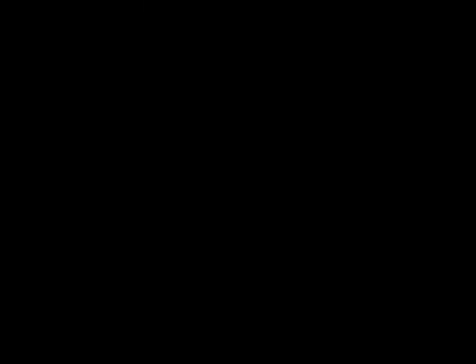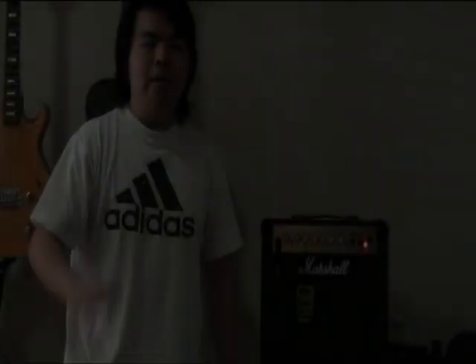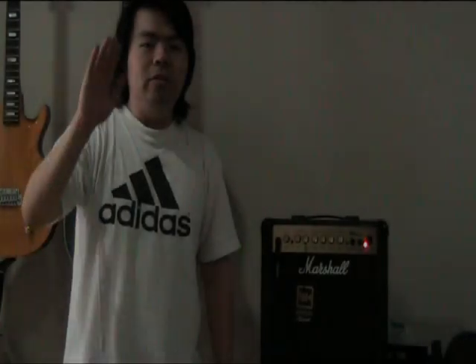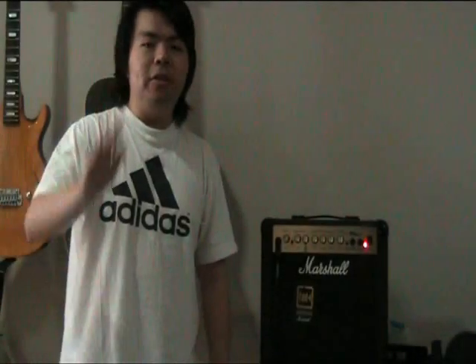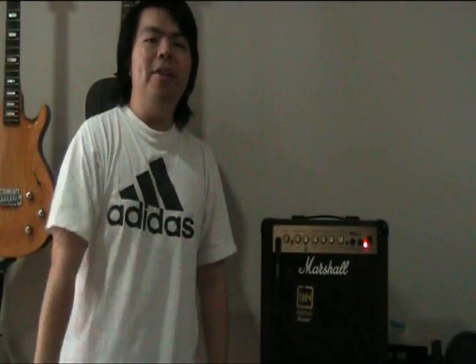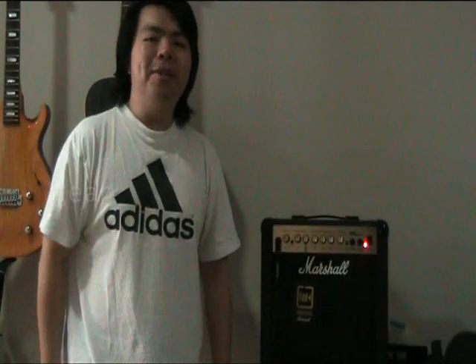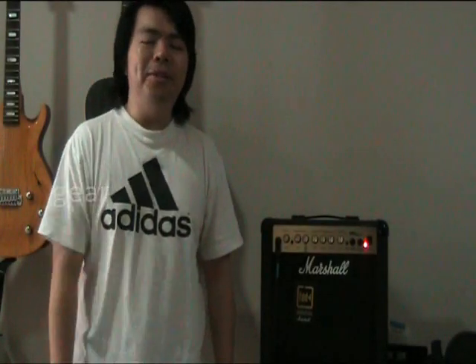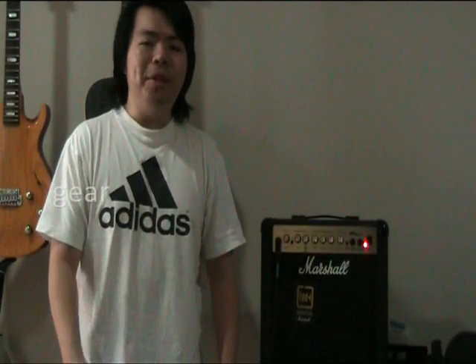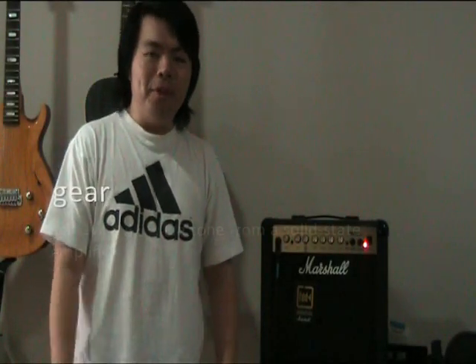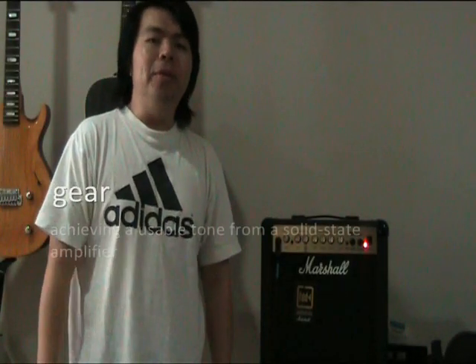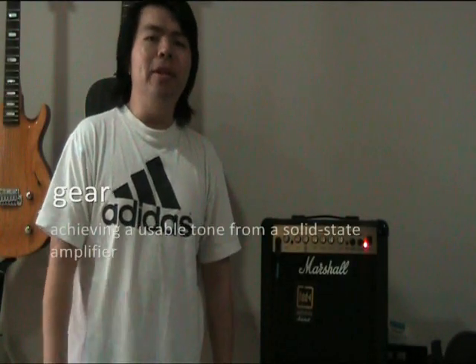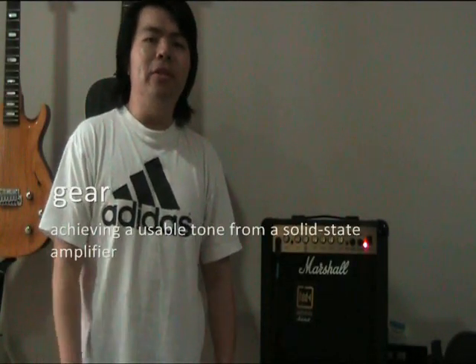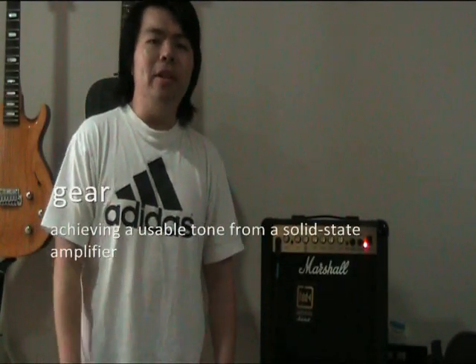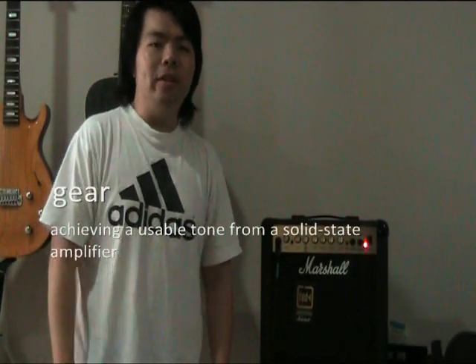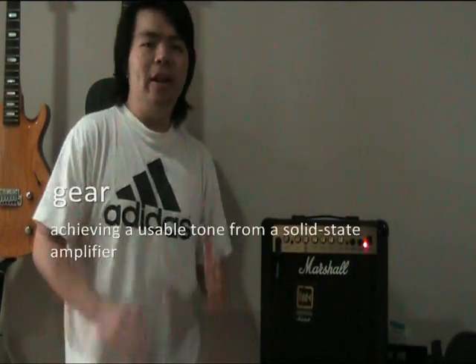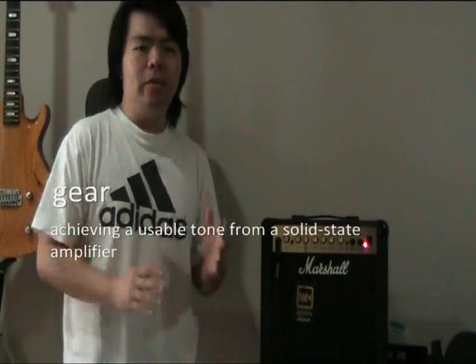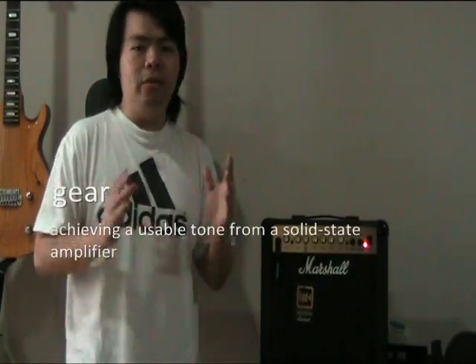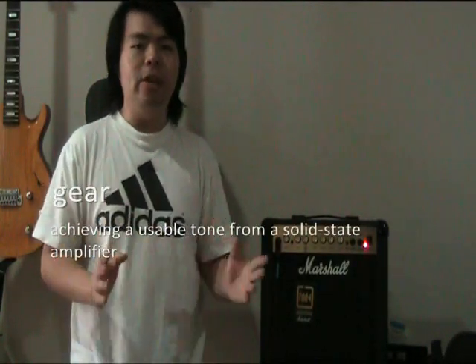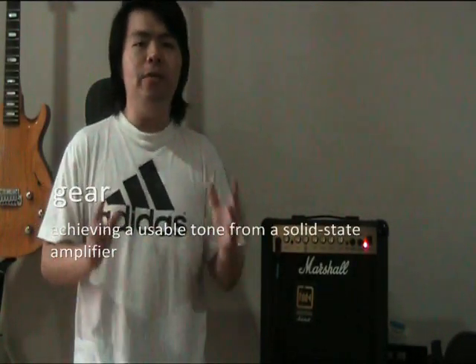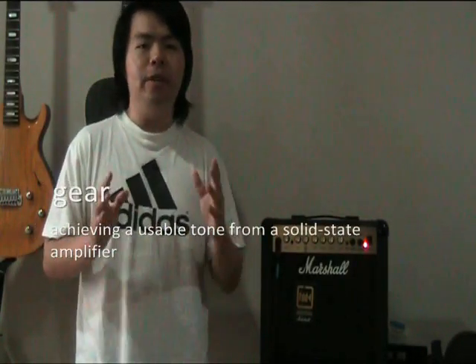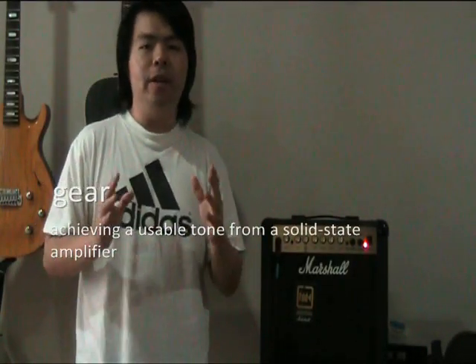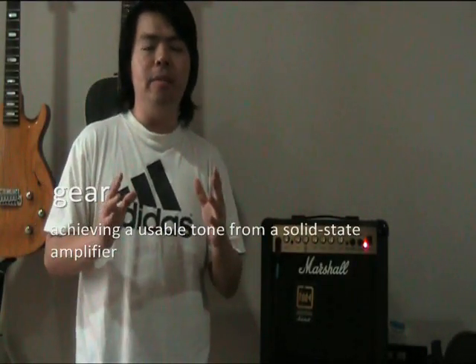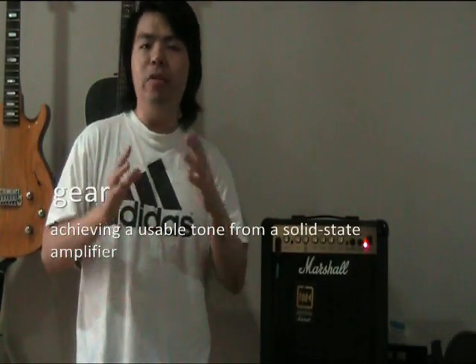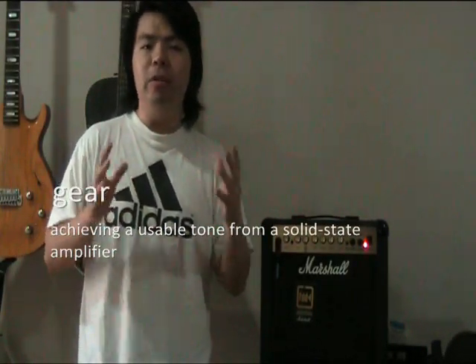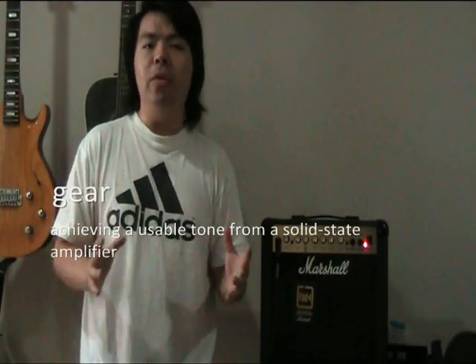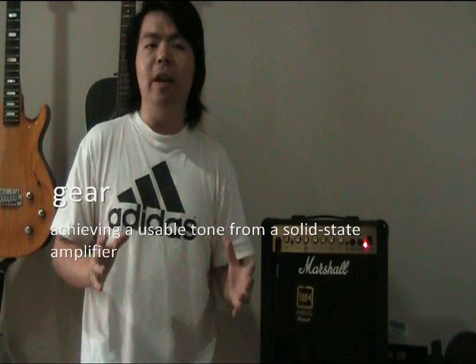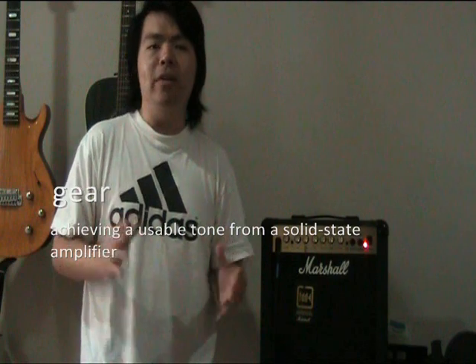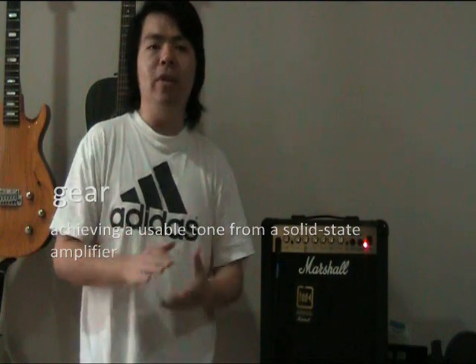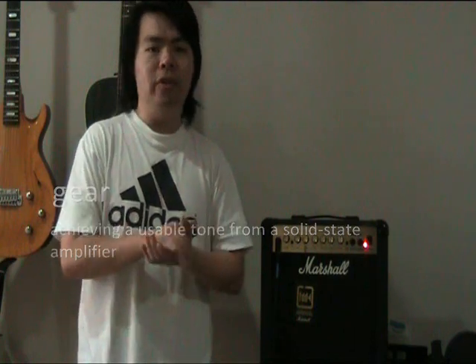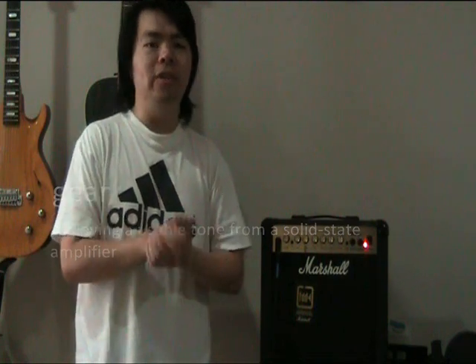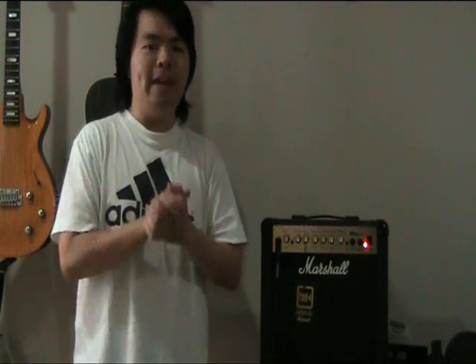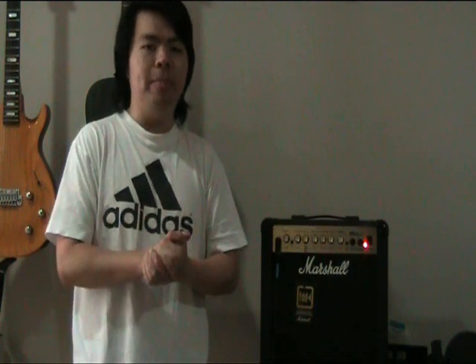Hello, Justin here. Welcome to another video. This is how to achieve a usable tone out of a solid state amp.